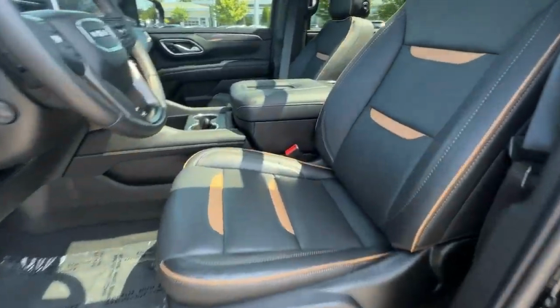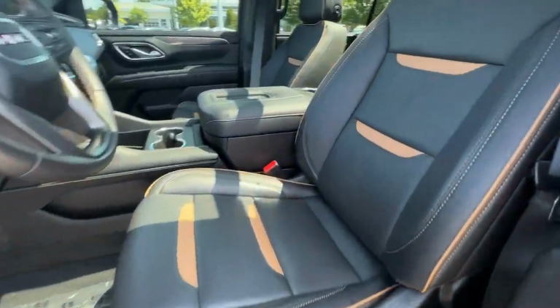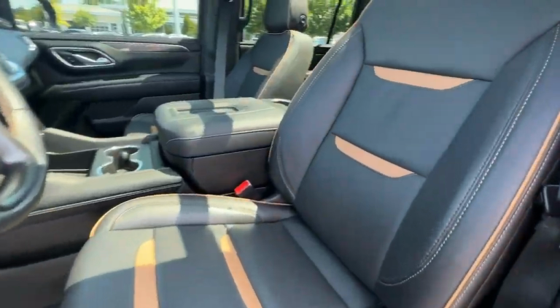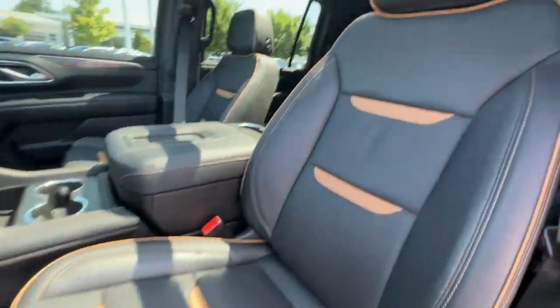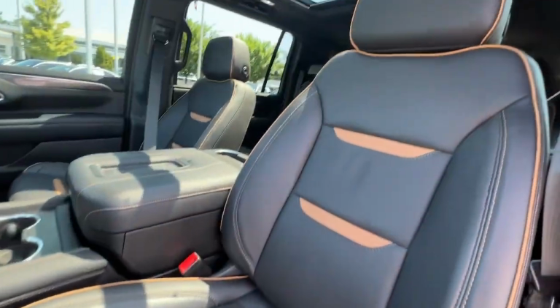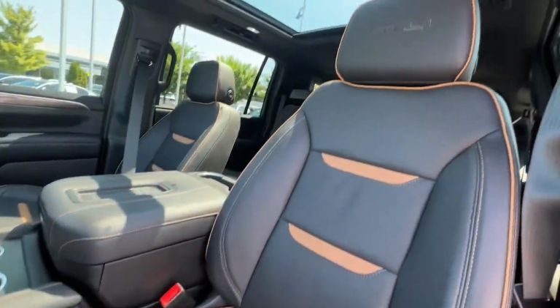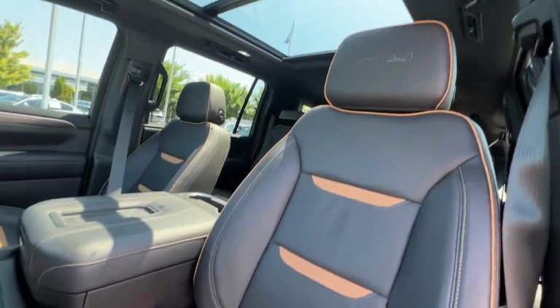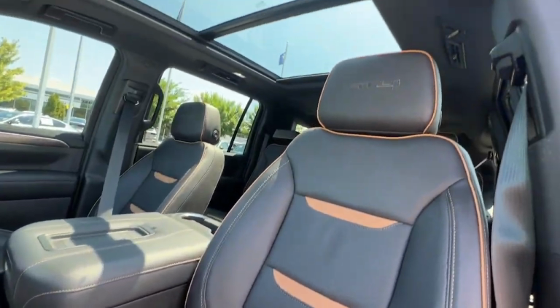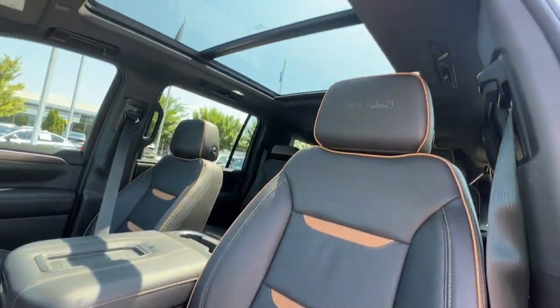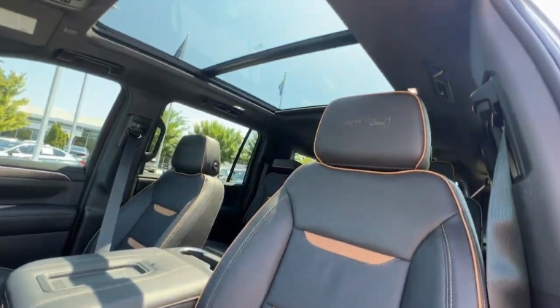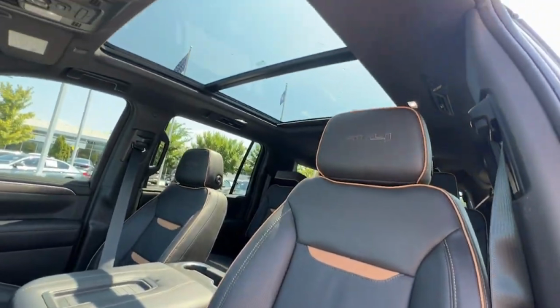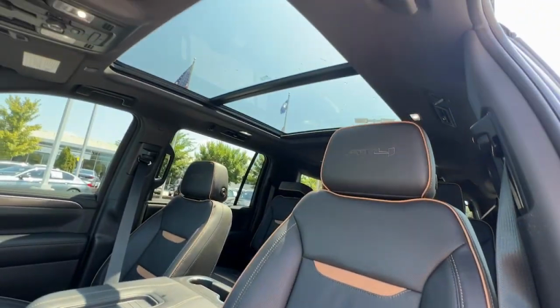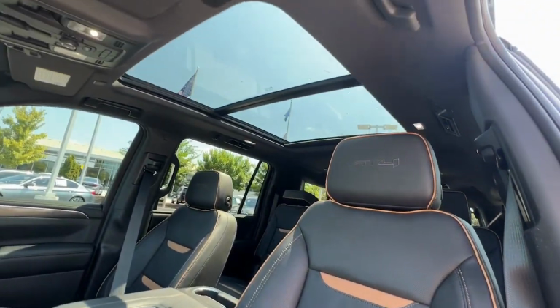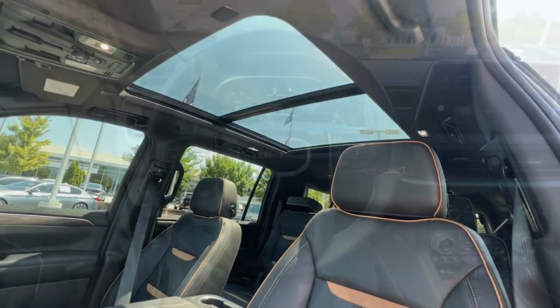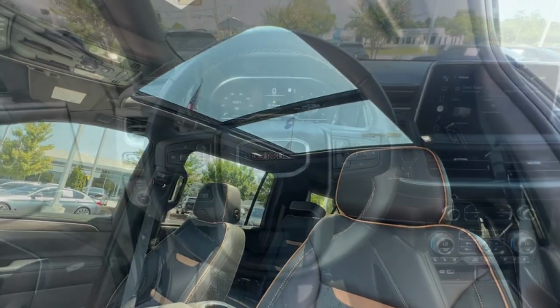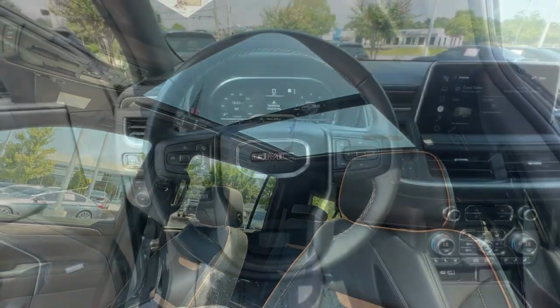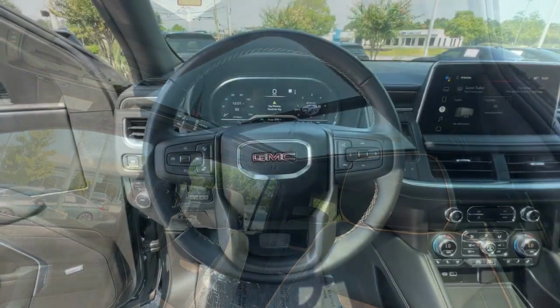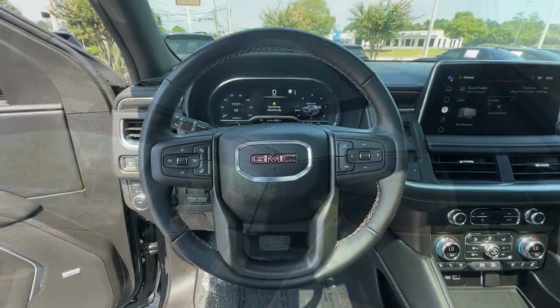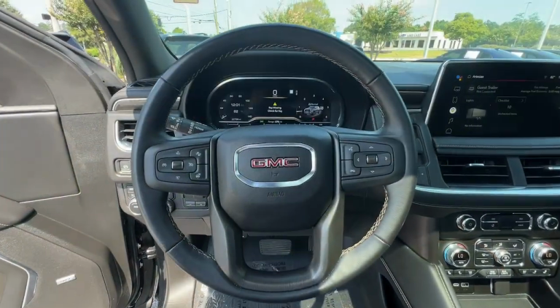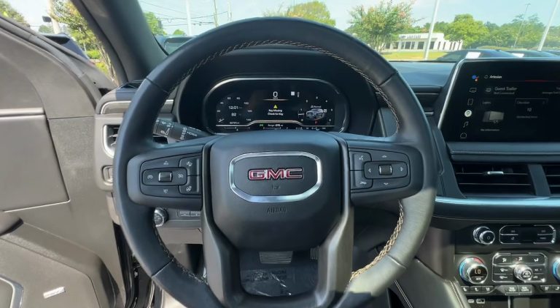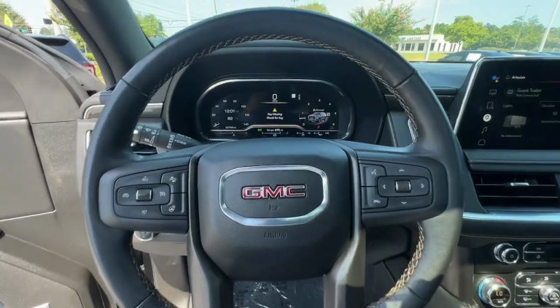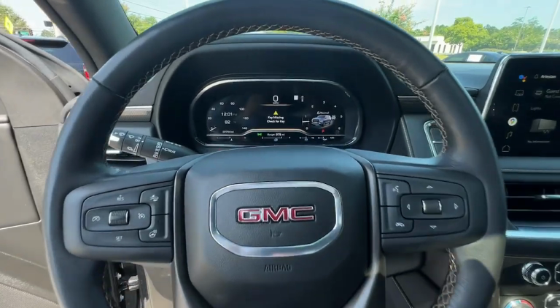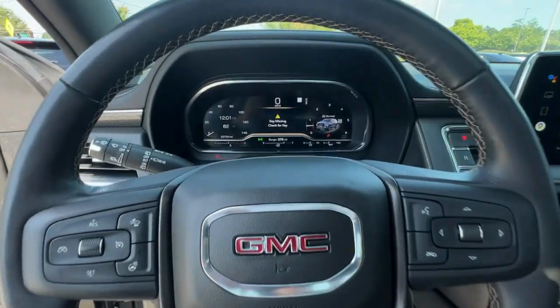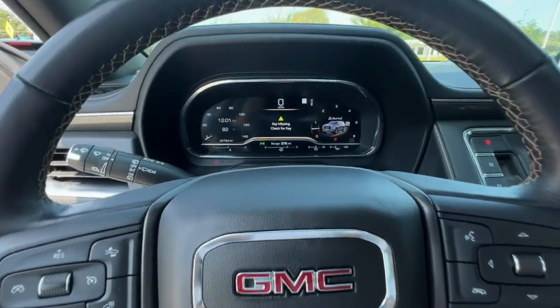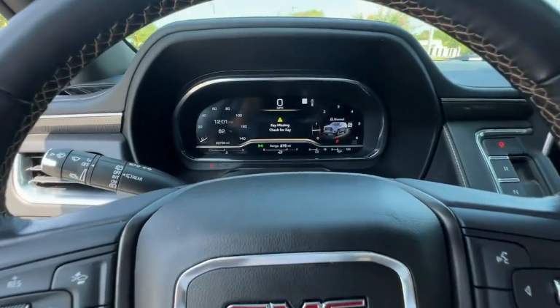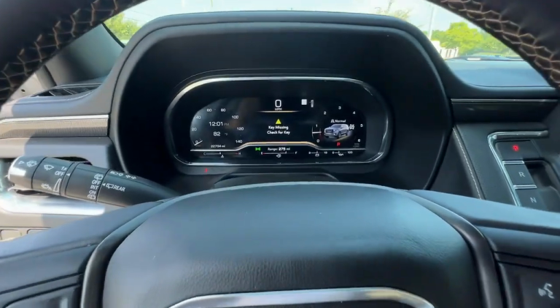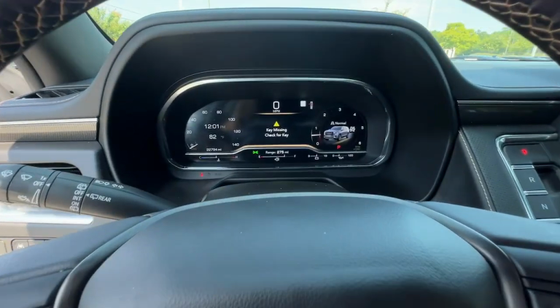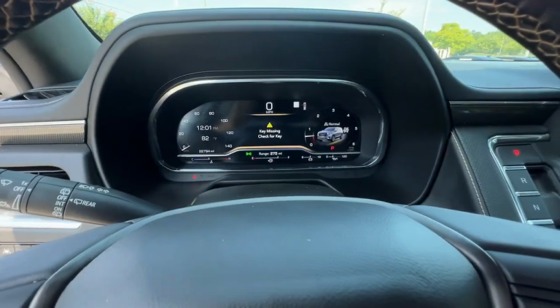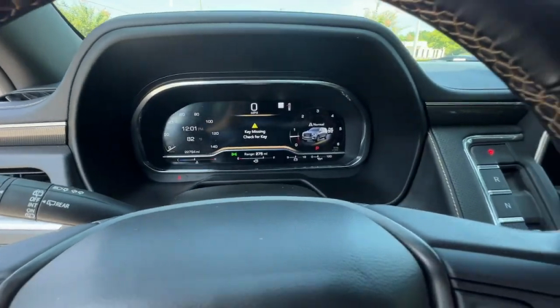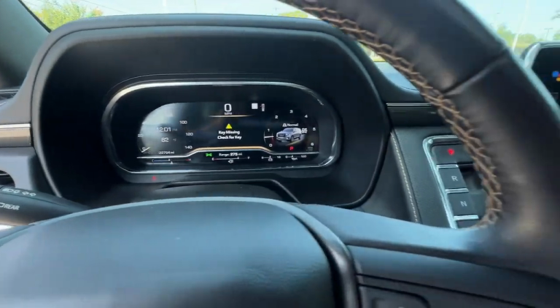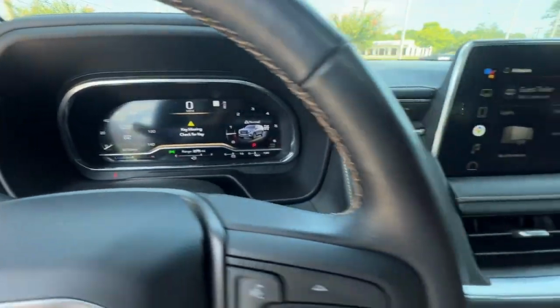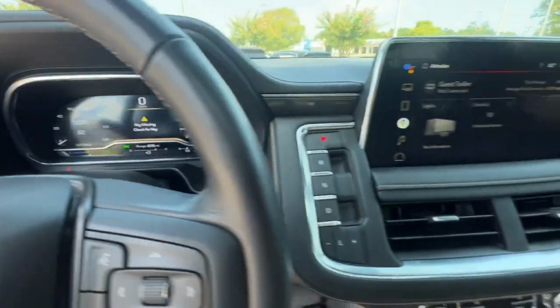Keyless entry, remote engine start, power liftgate, power passenger seat, active suspension.